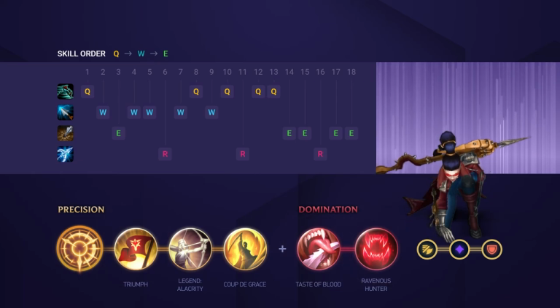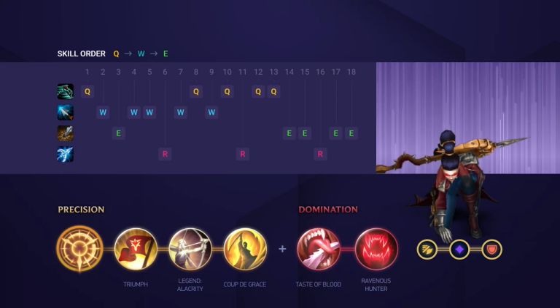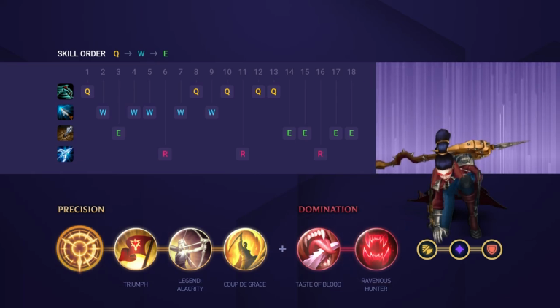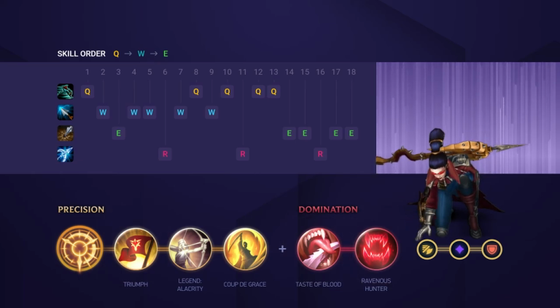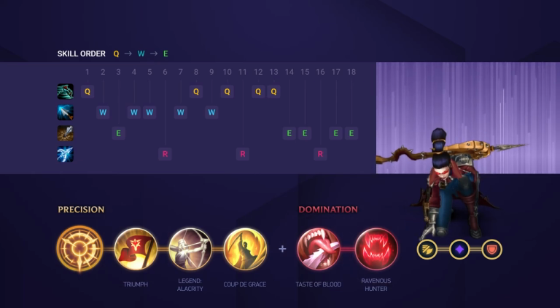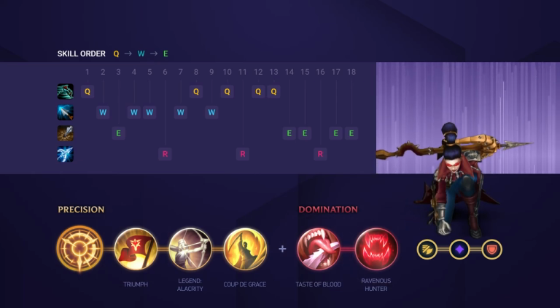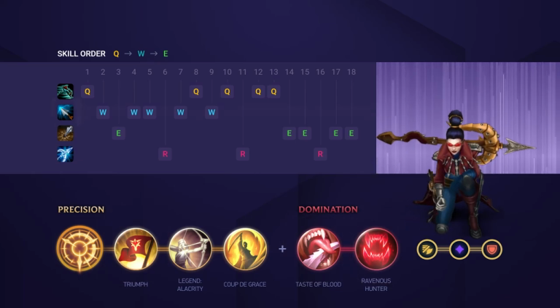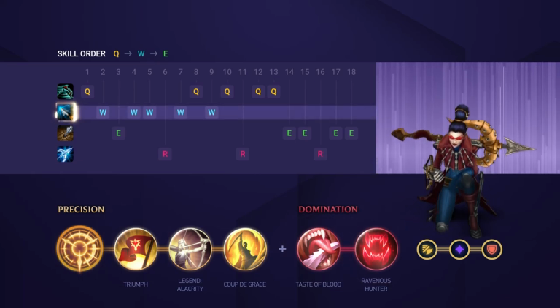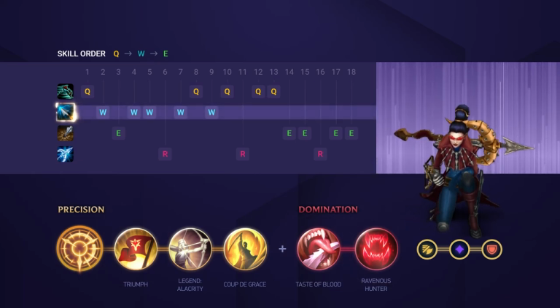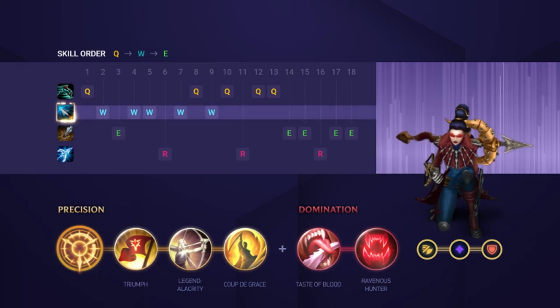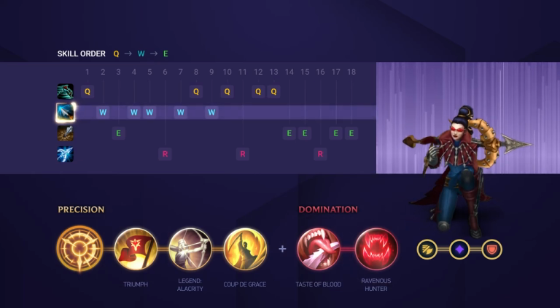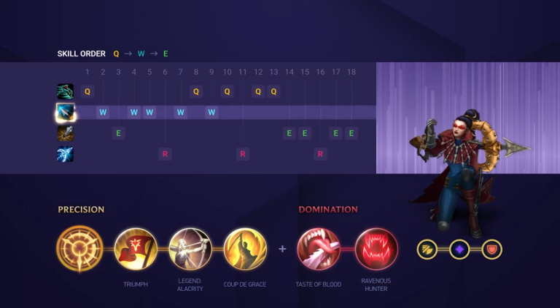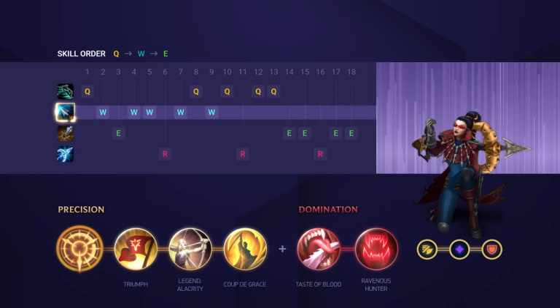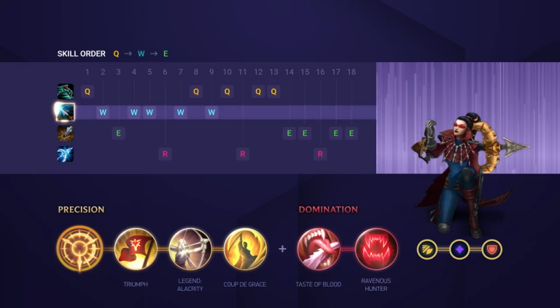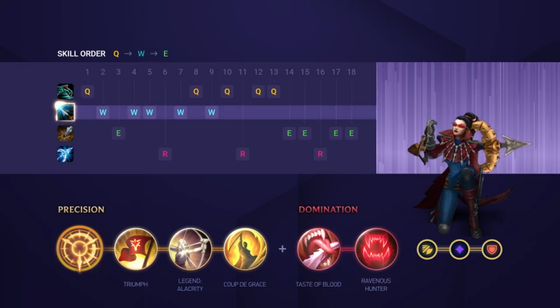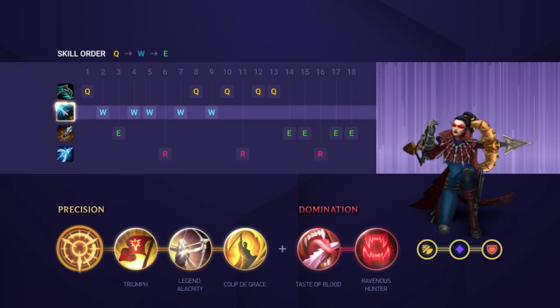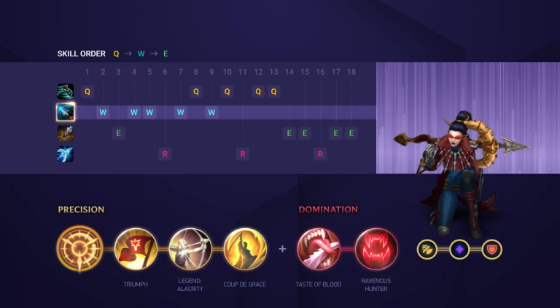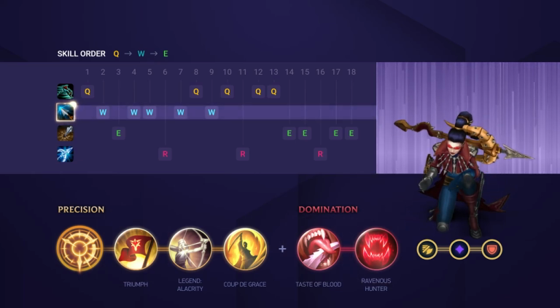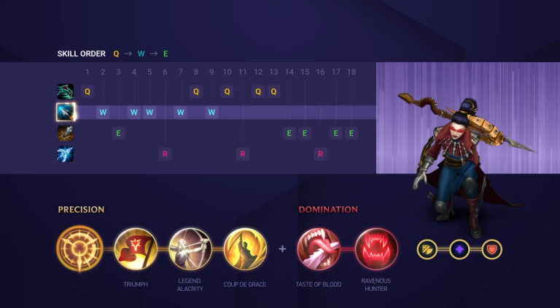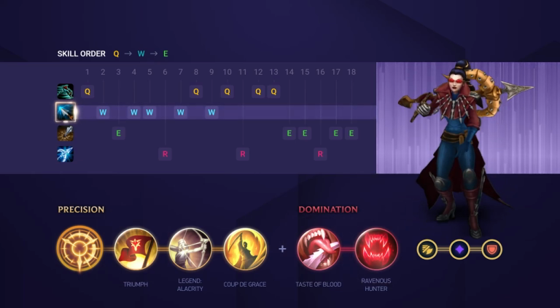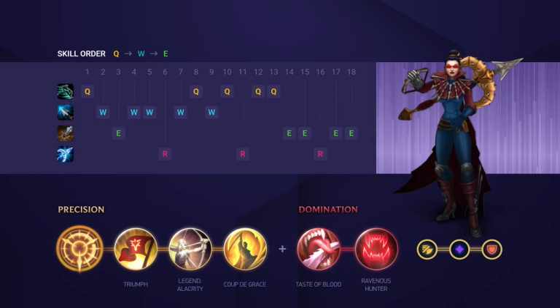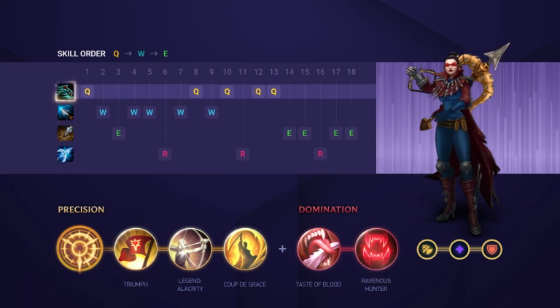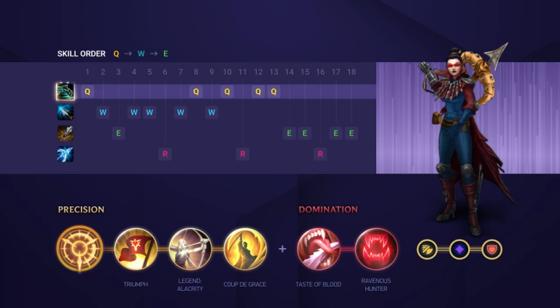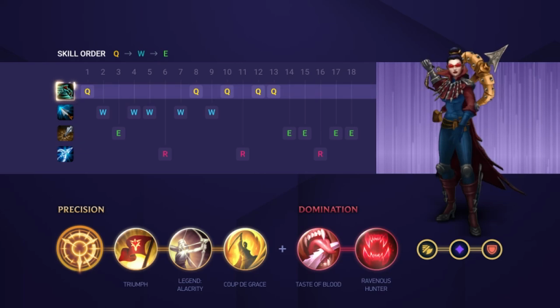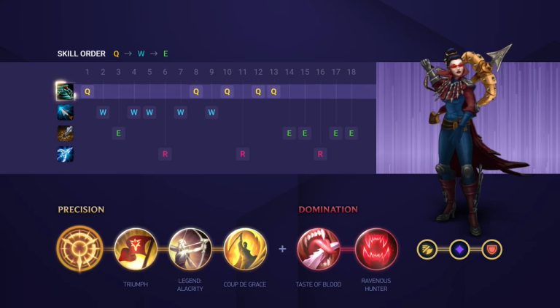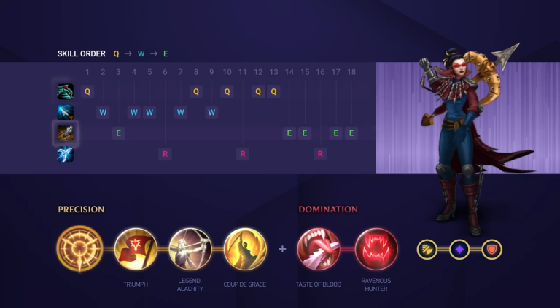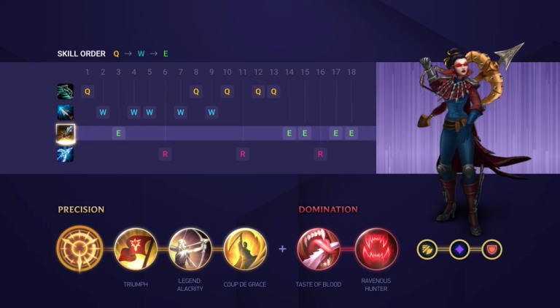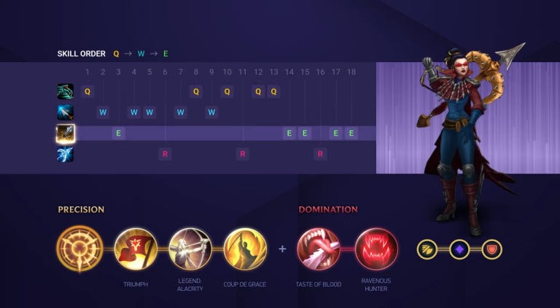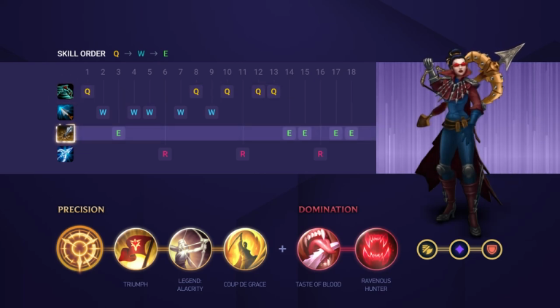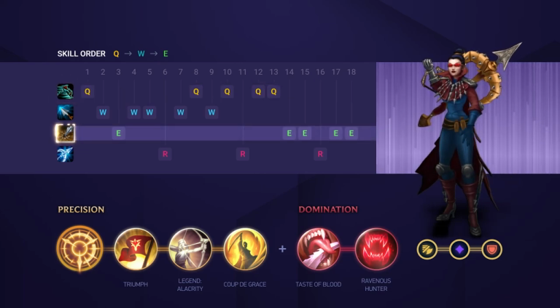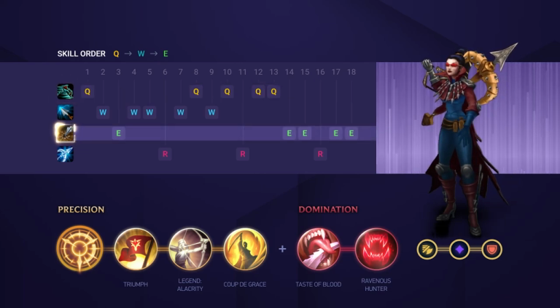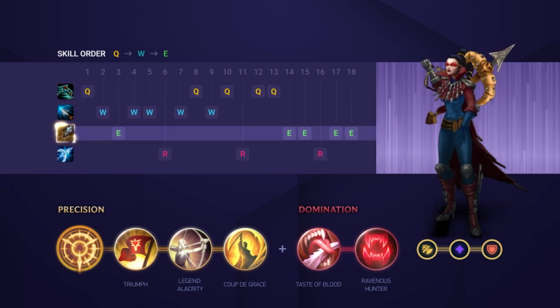Skill order can either be maxing Q or W, but we recommend W right now for damage, into Q for mobility, and finally your E.